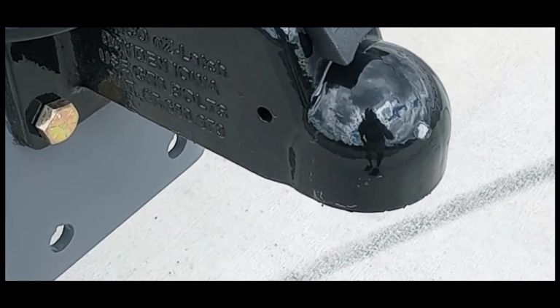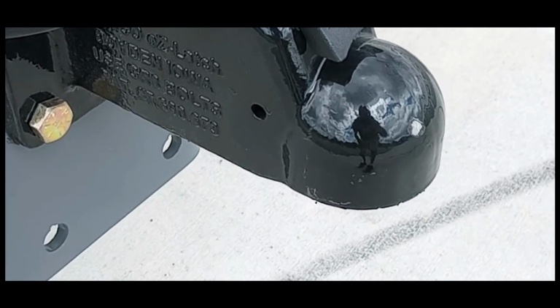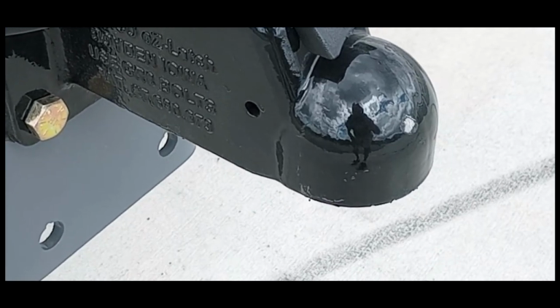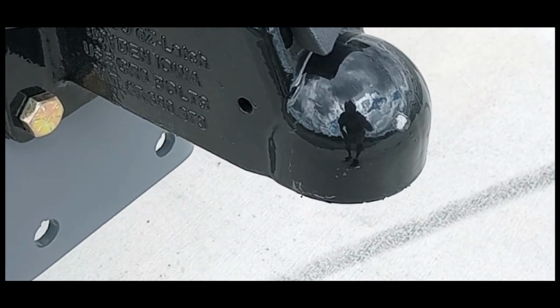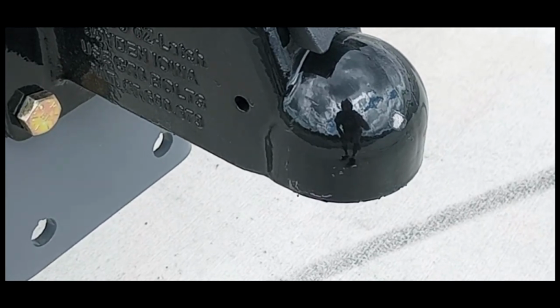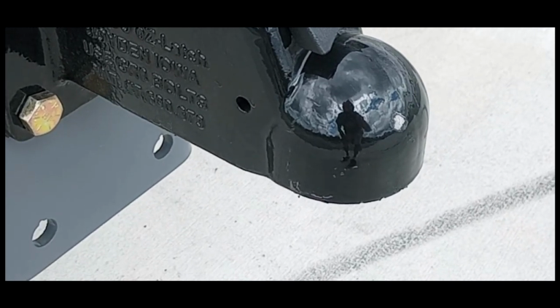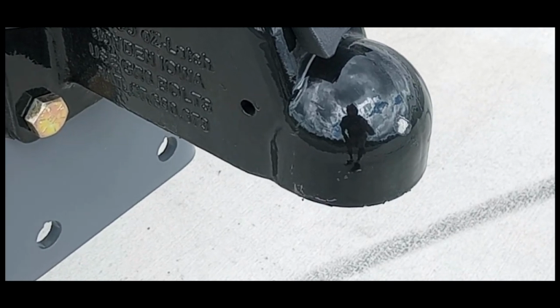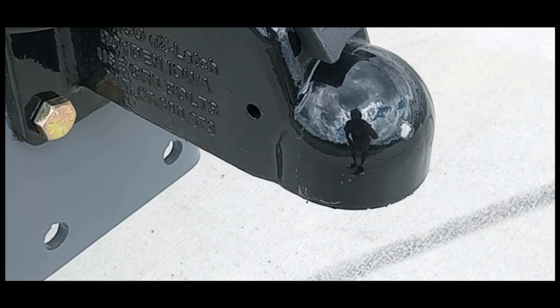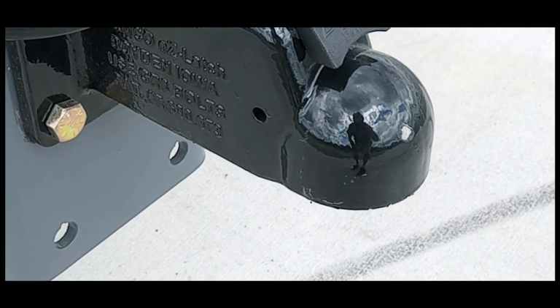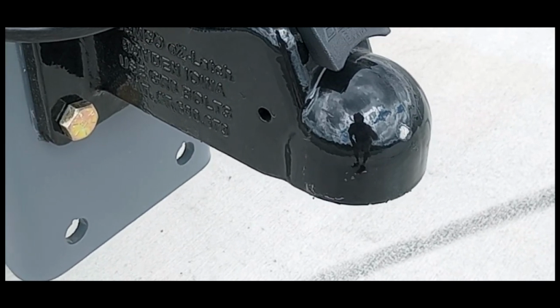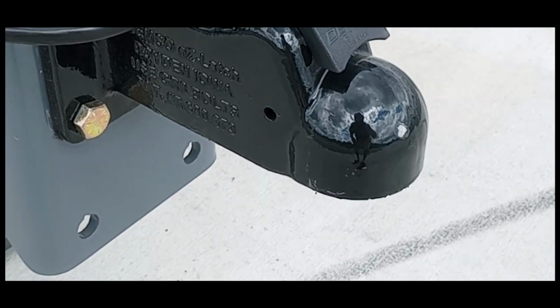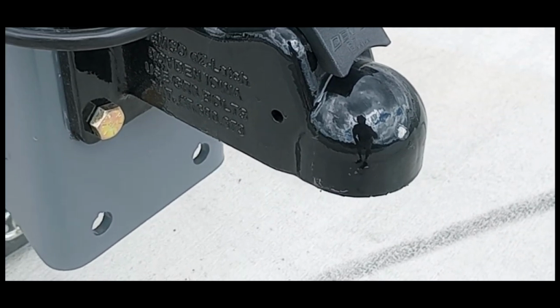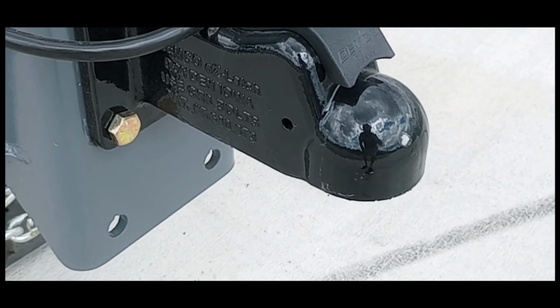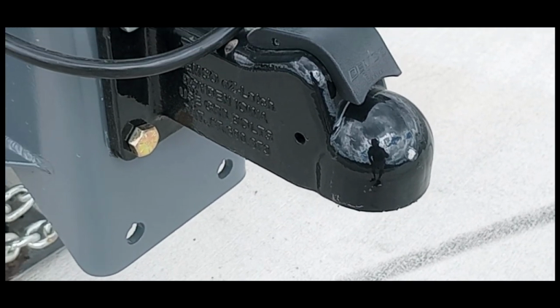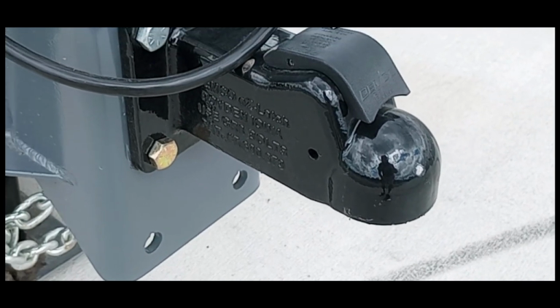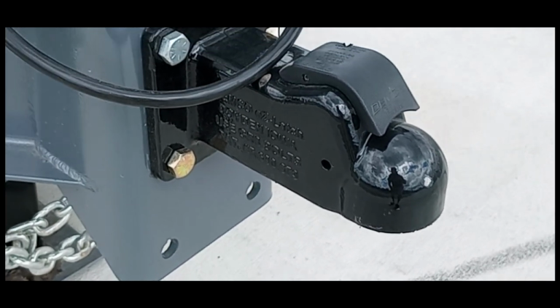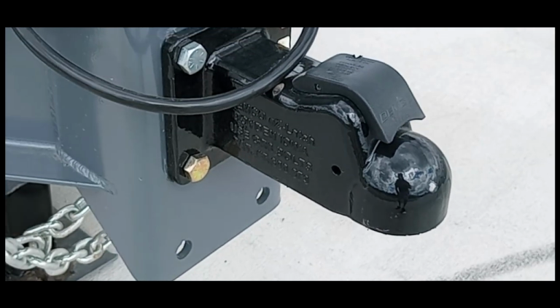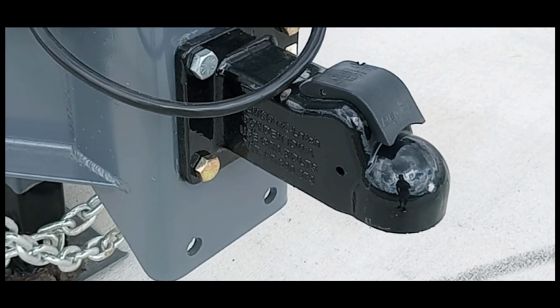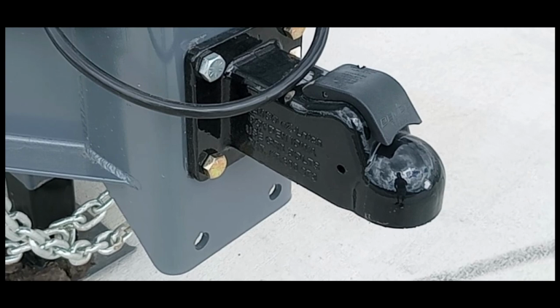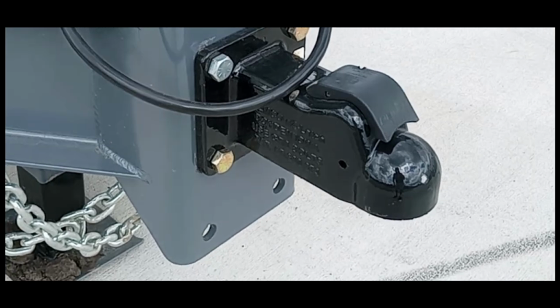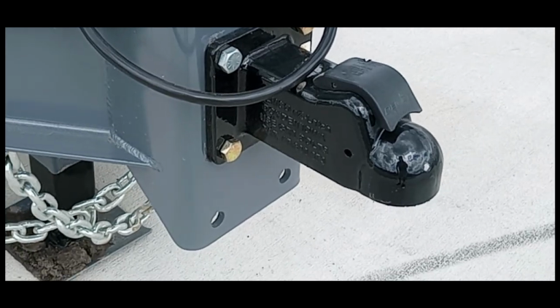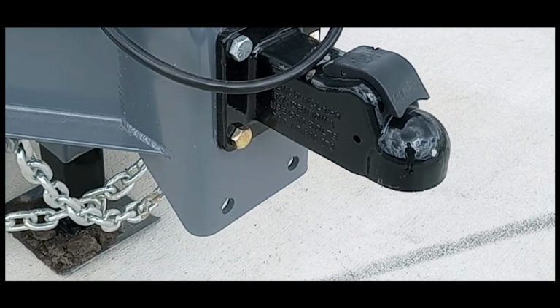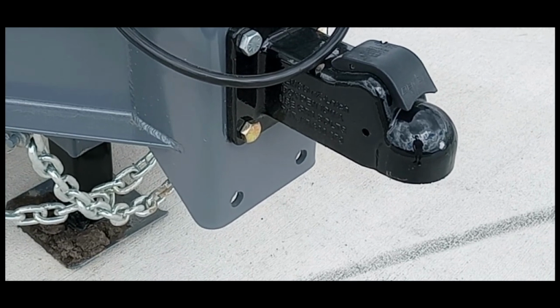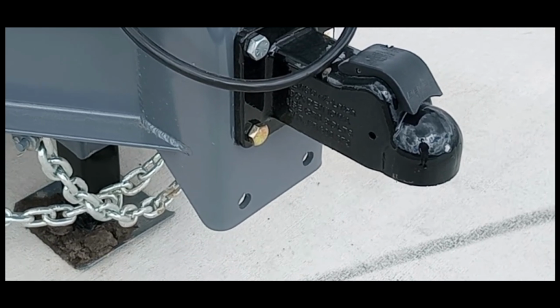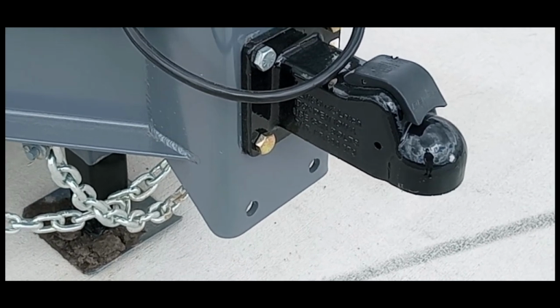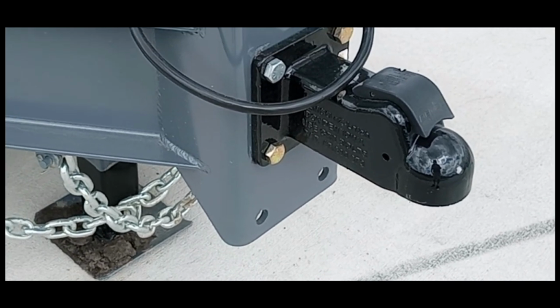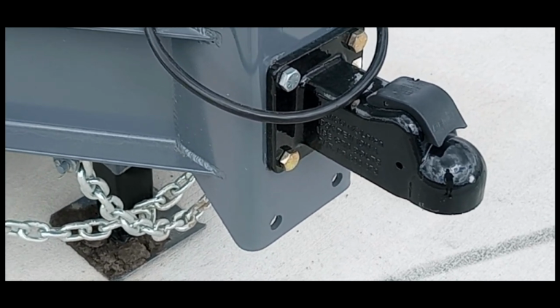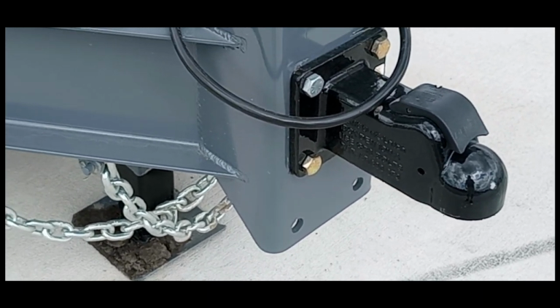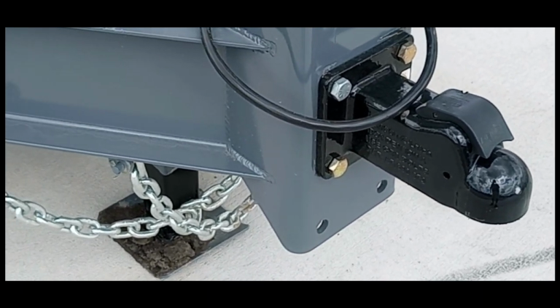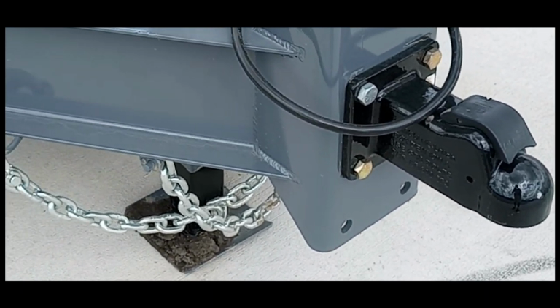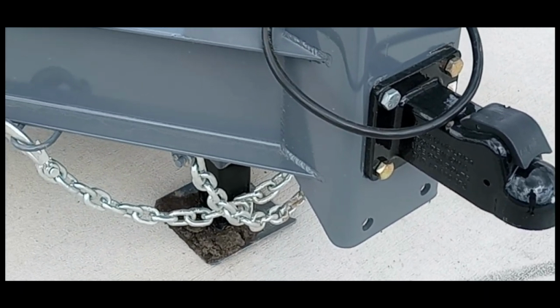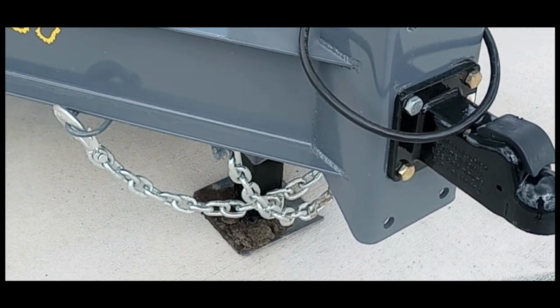which is the absolute best there is, made in the United States. It always goes on the ball — even if it's closed, it'll always go on the ball.